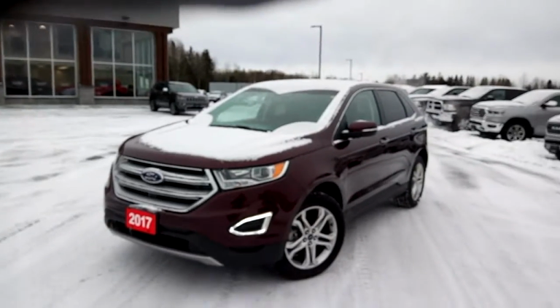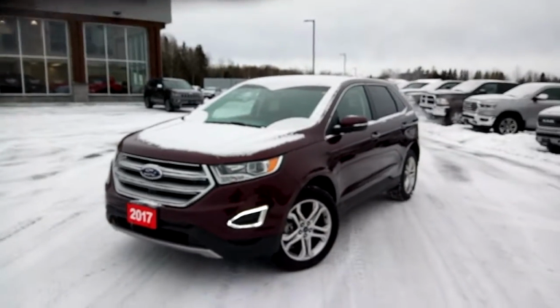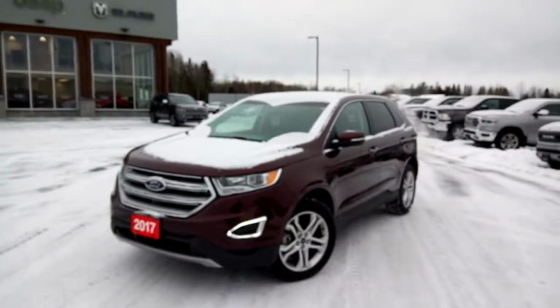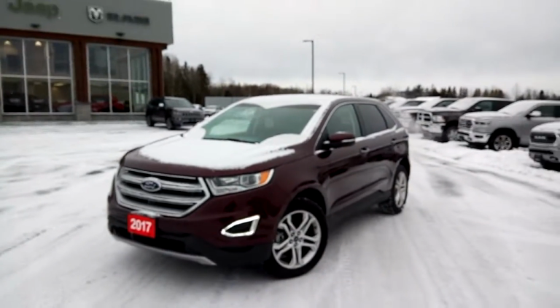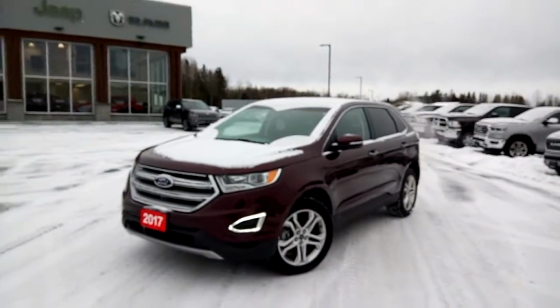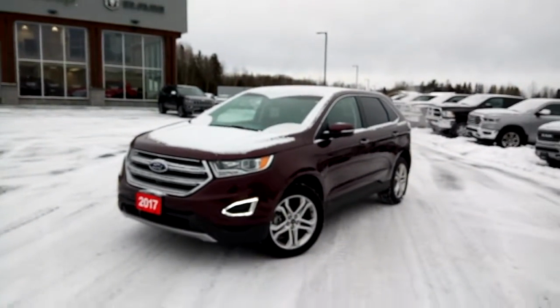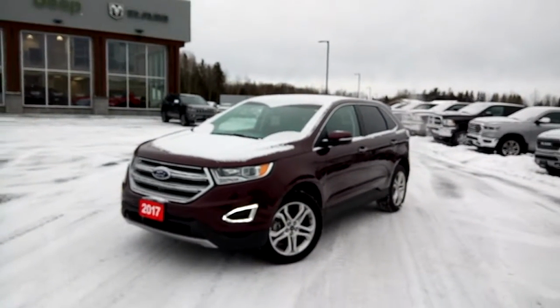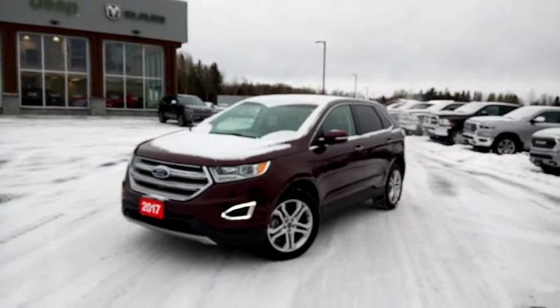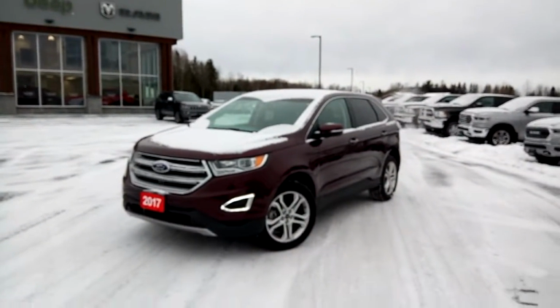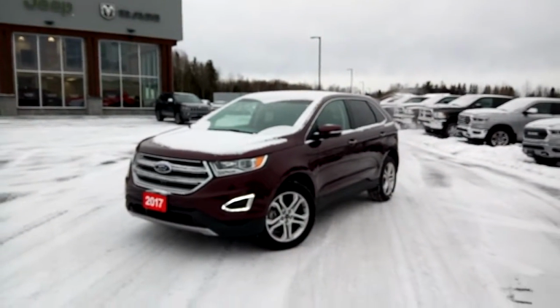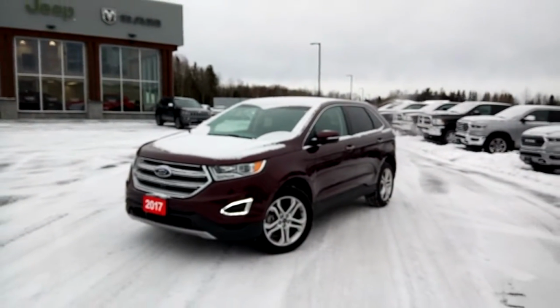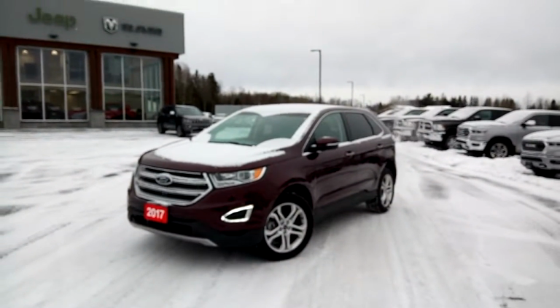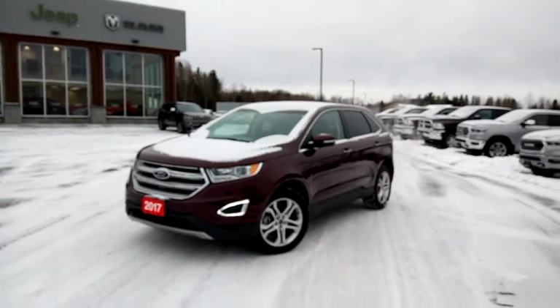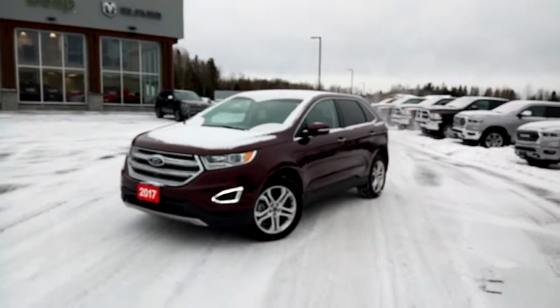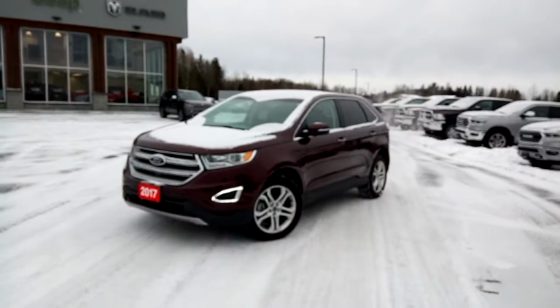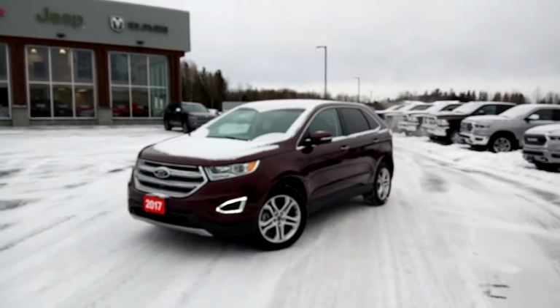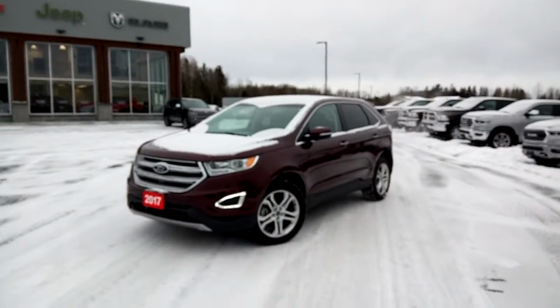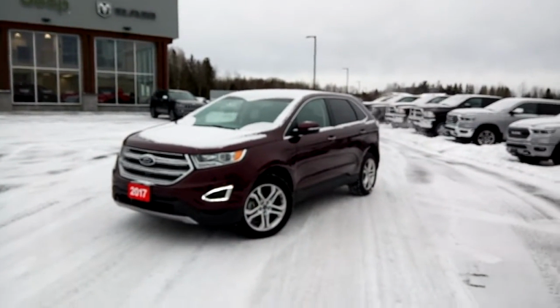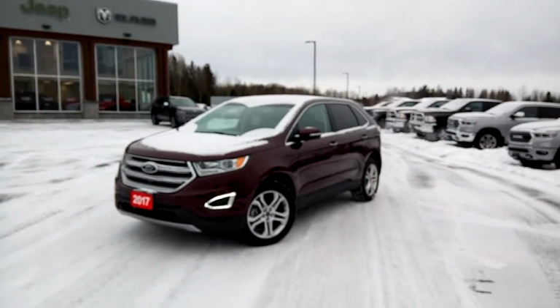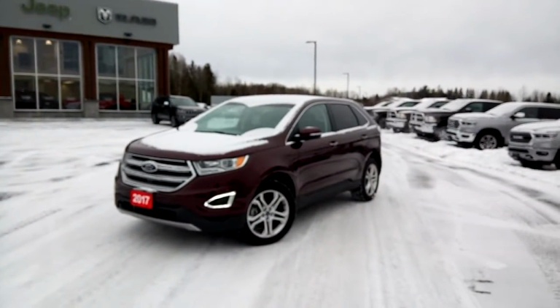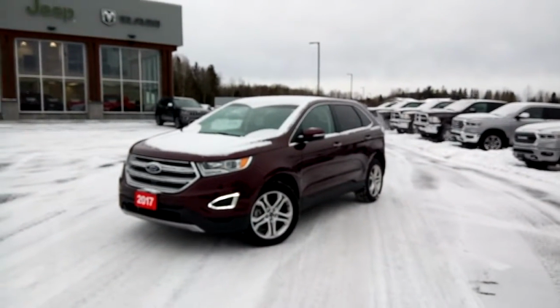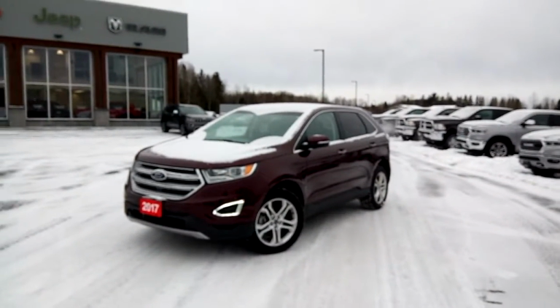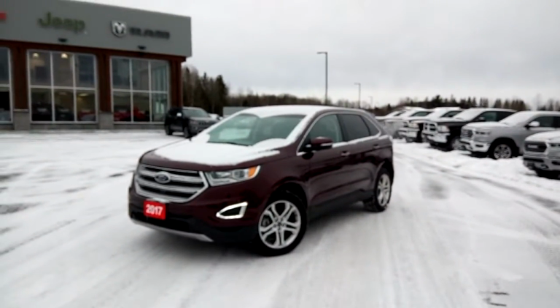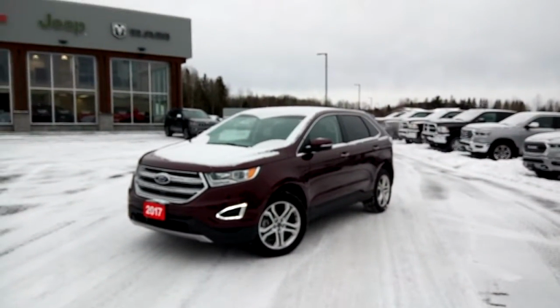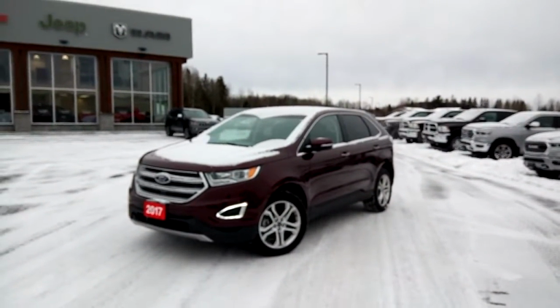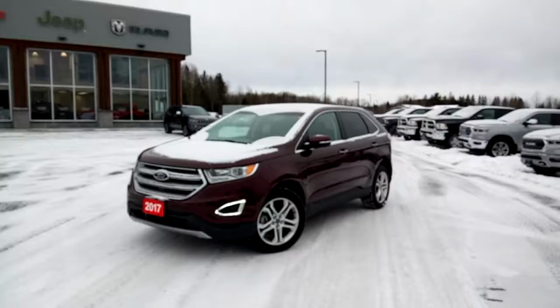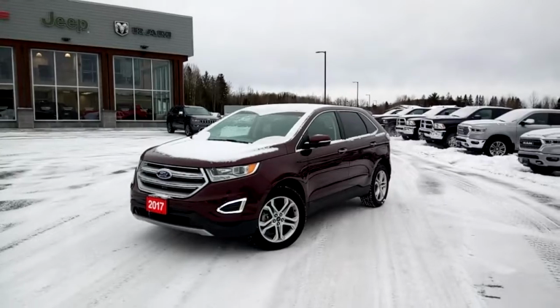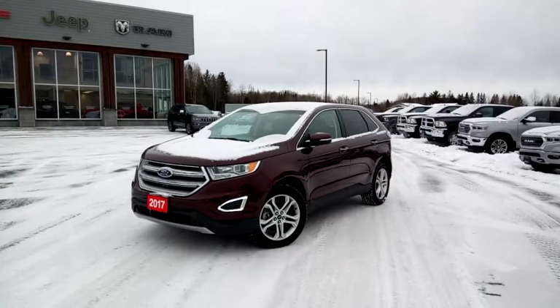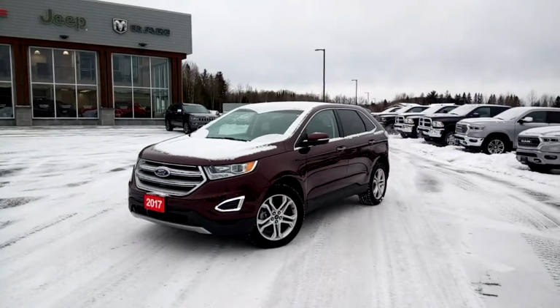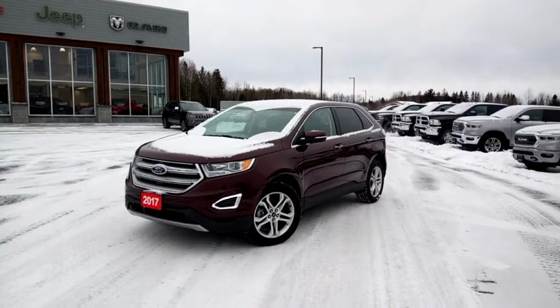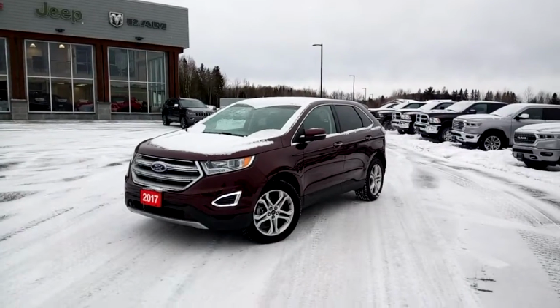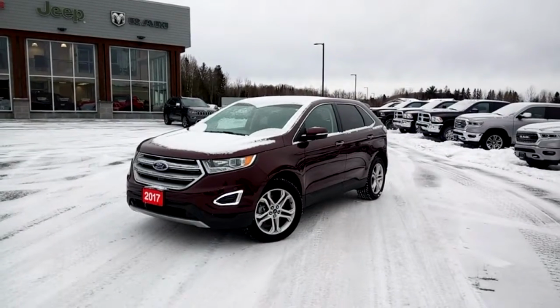Give us a call or drop by Armstrong Dodge to find out more about this 2017 Ford Edge Titanium.